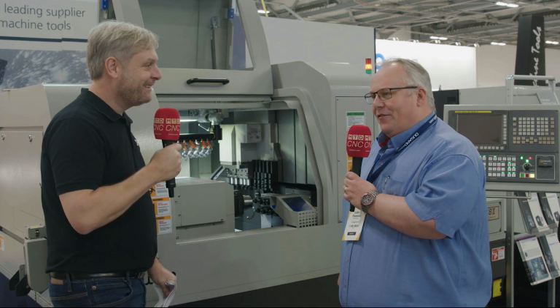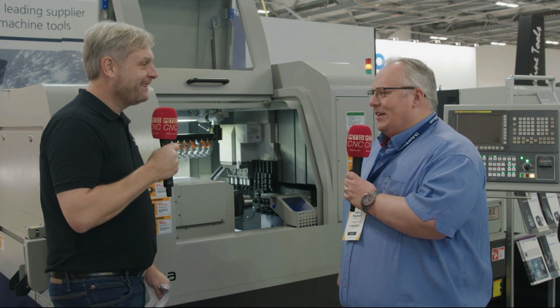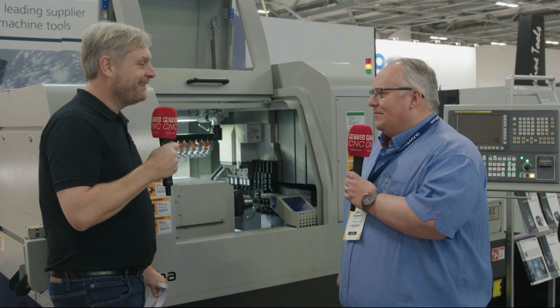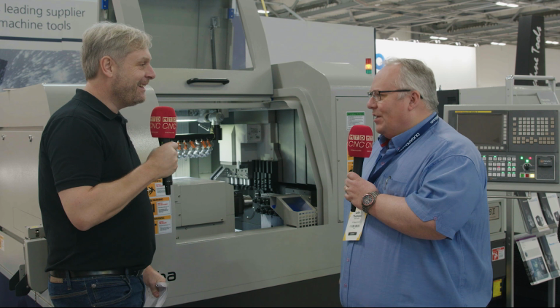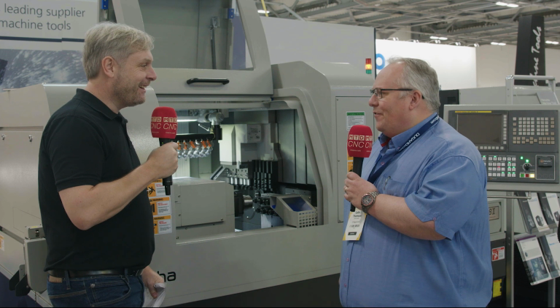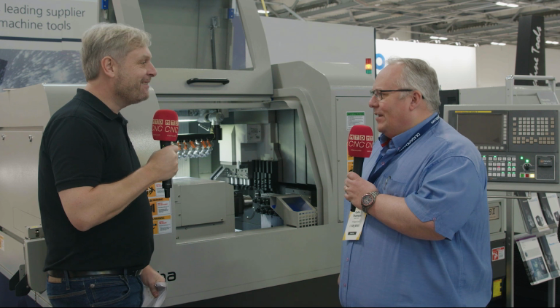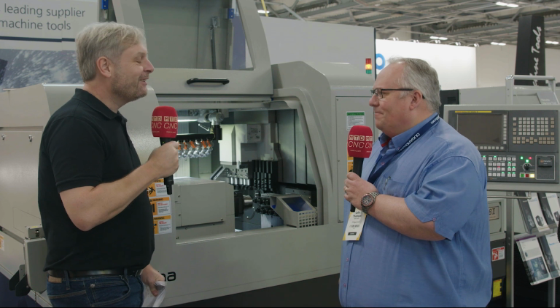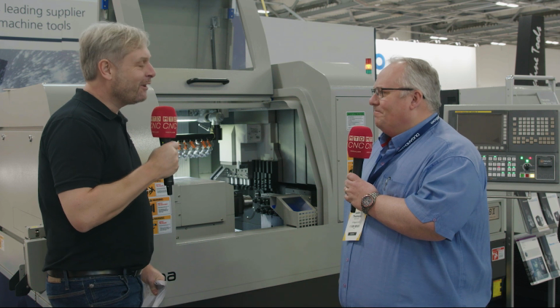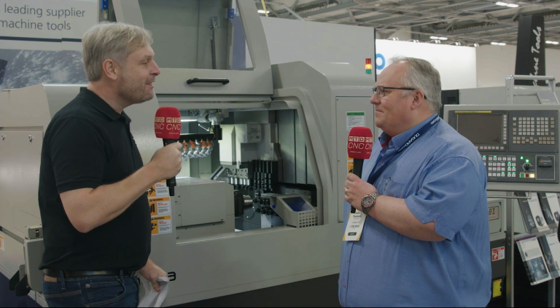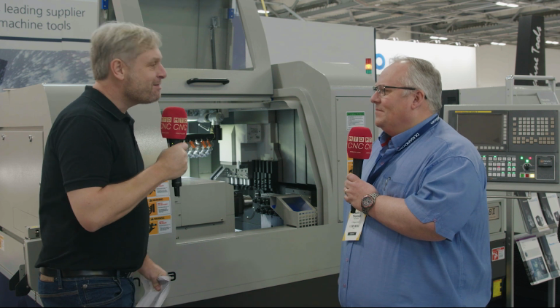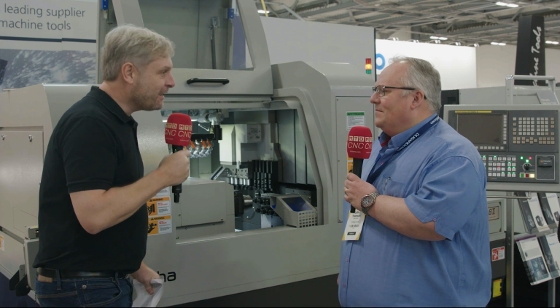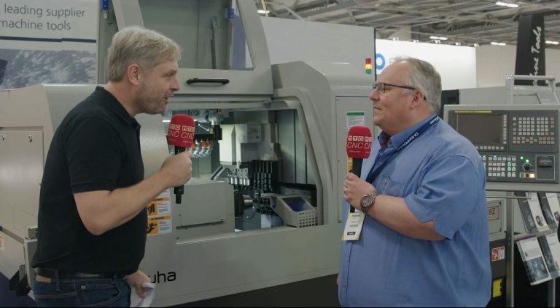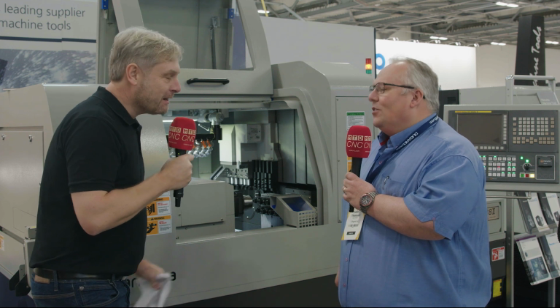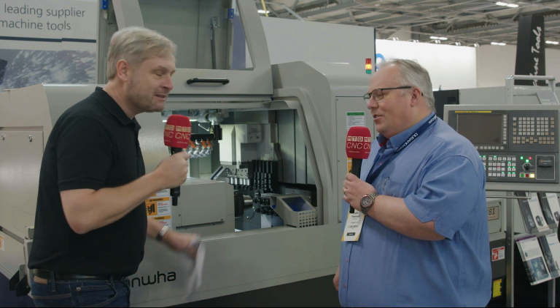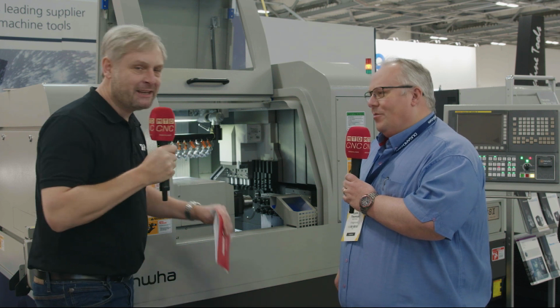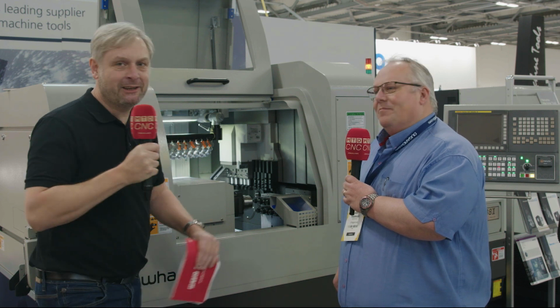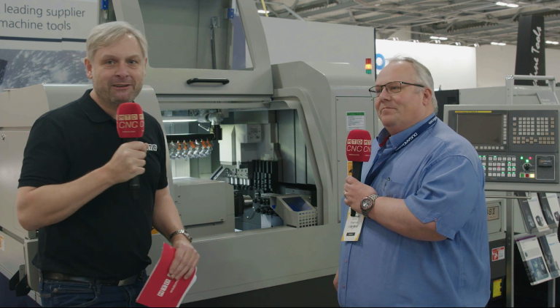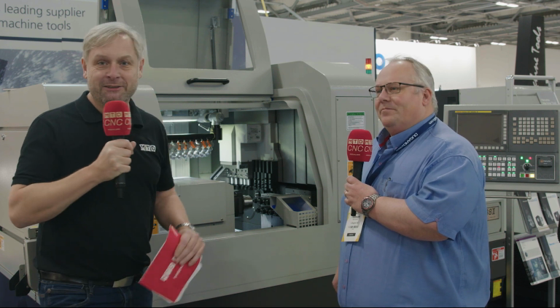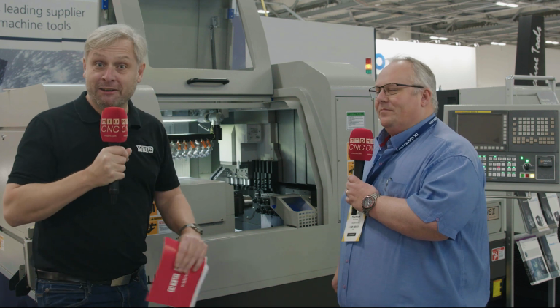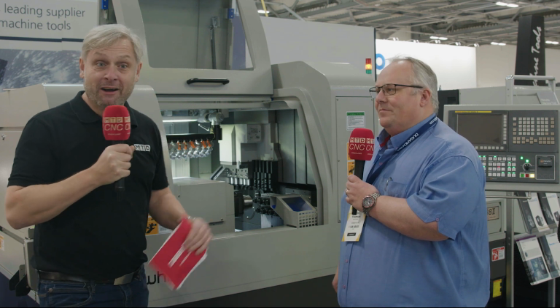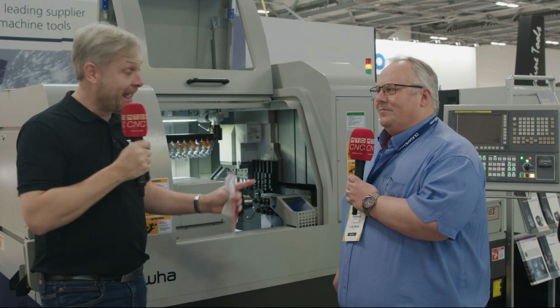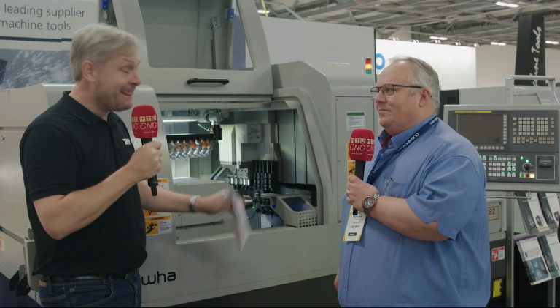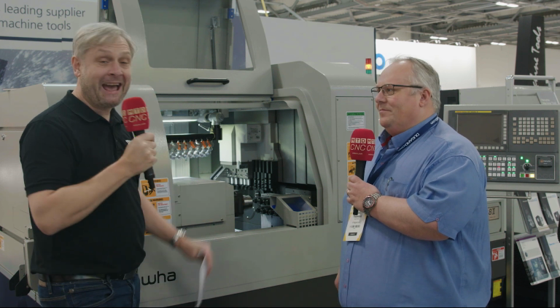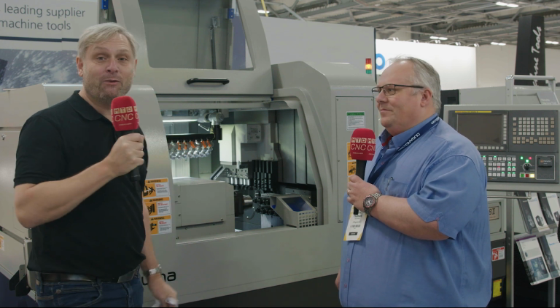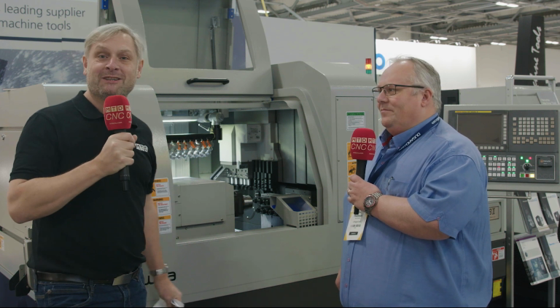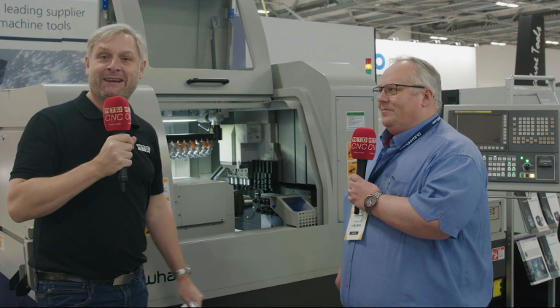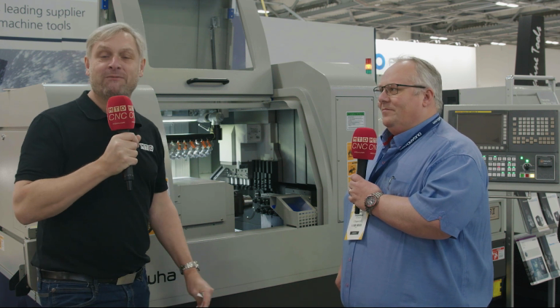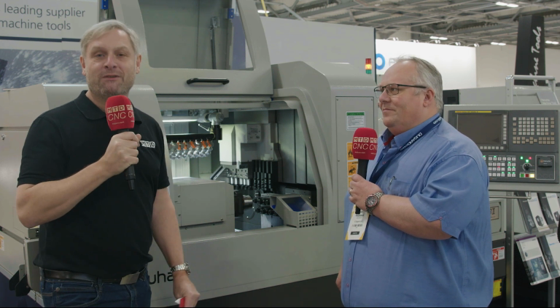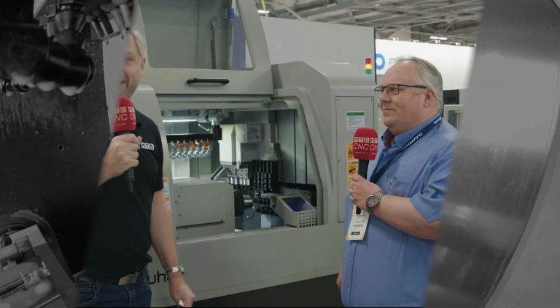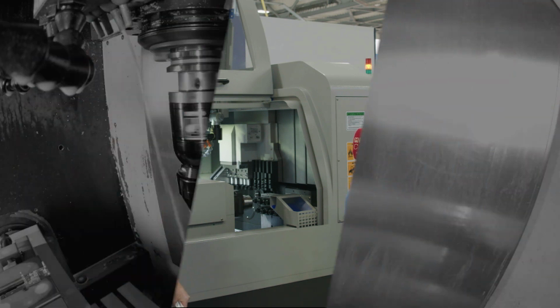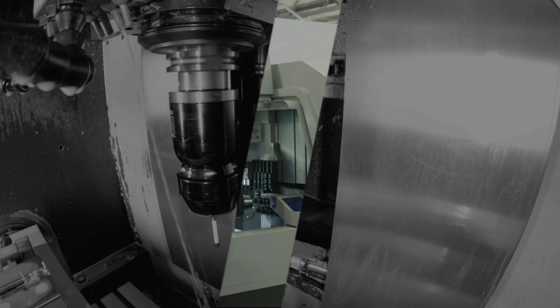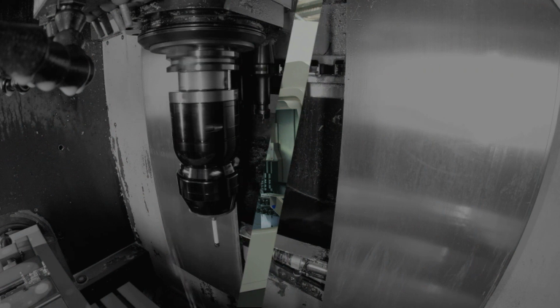Definitely. Thank you very much, Colin. That's Dugard and their Hanwha slidehead range of machines.